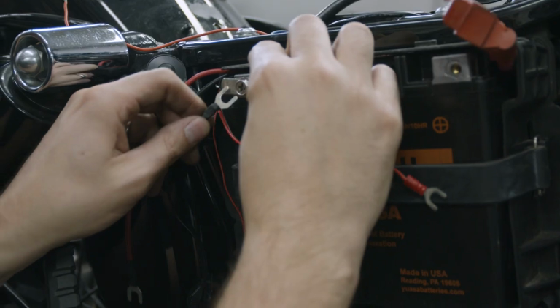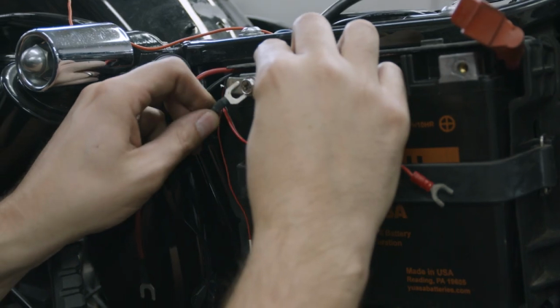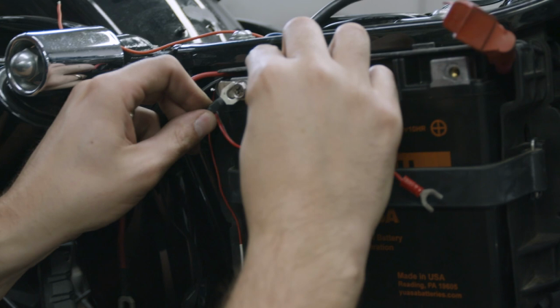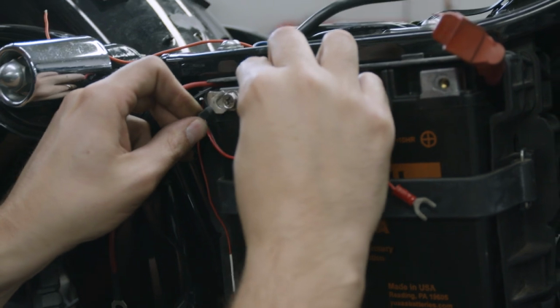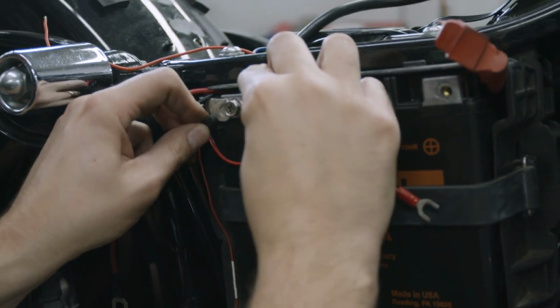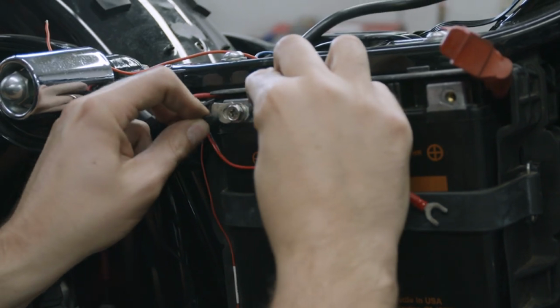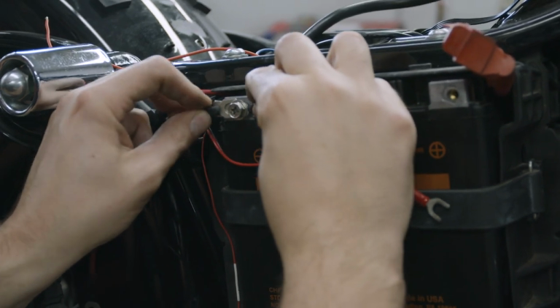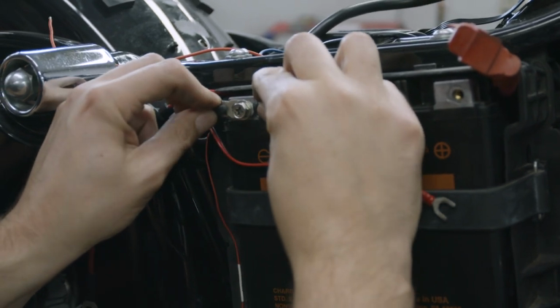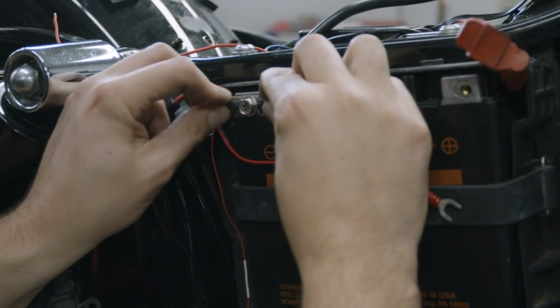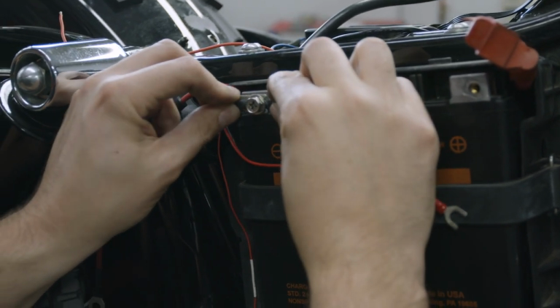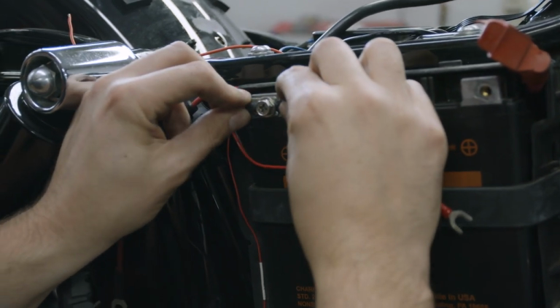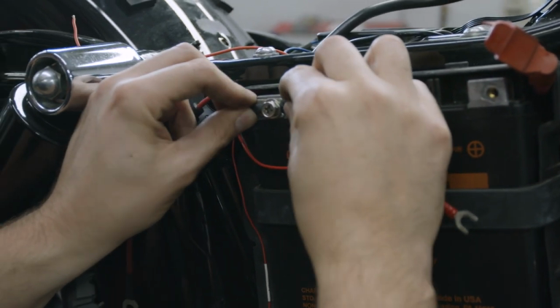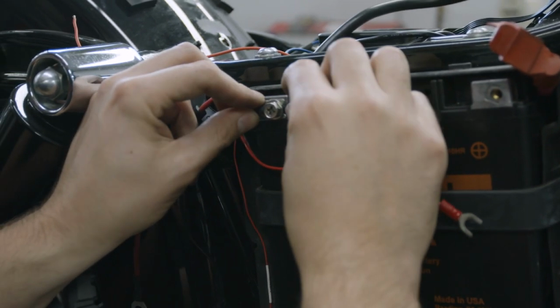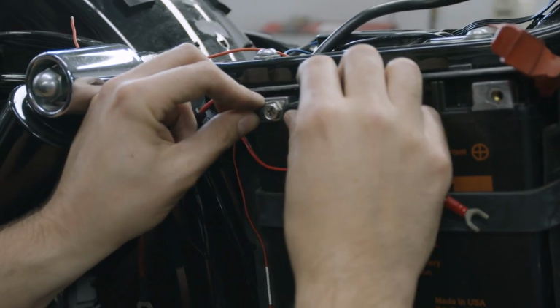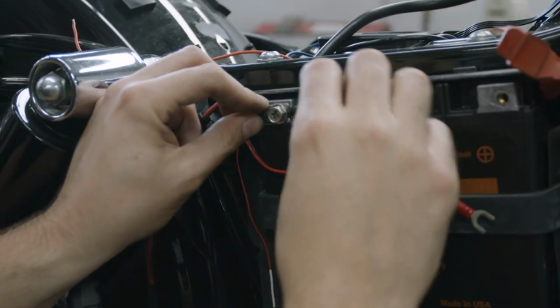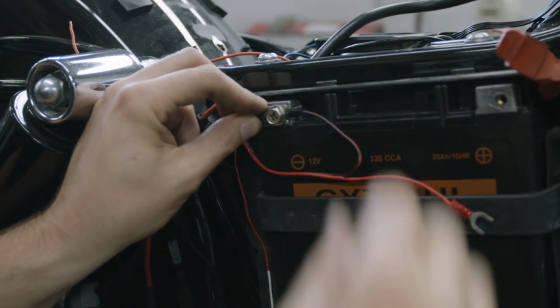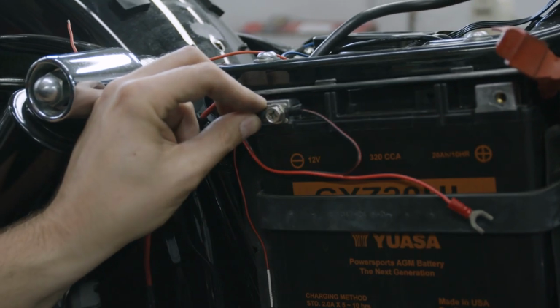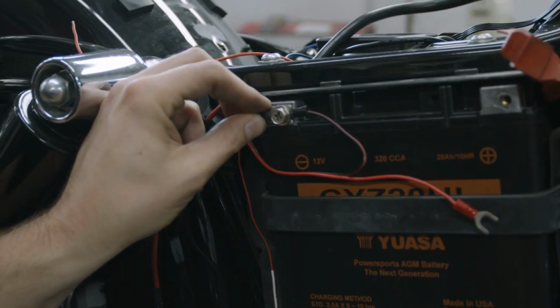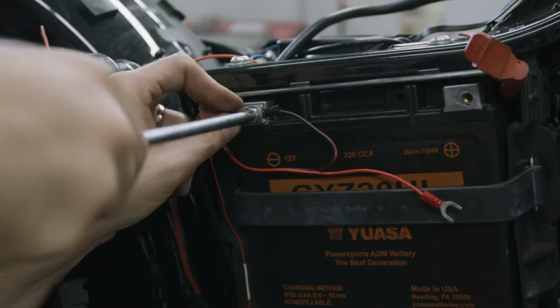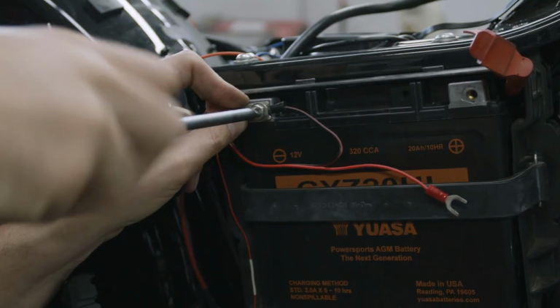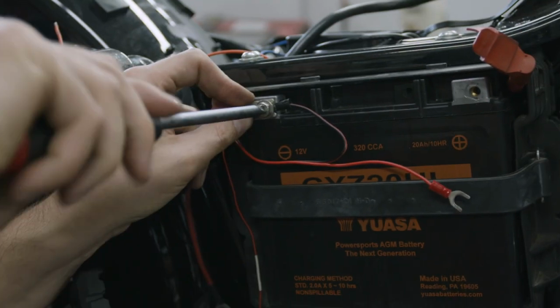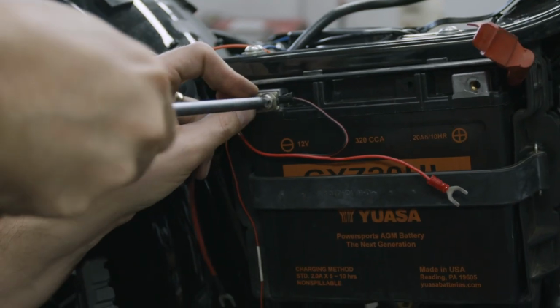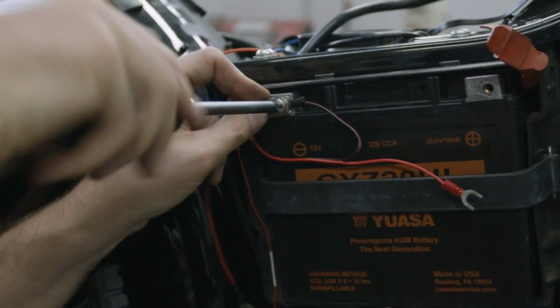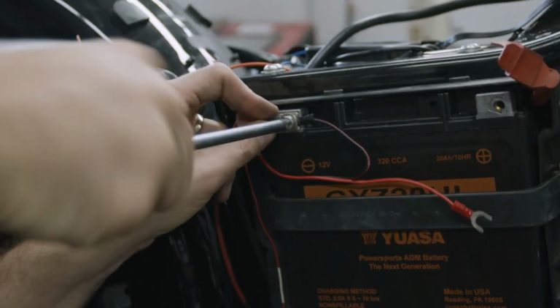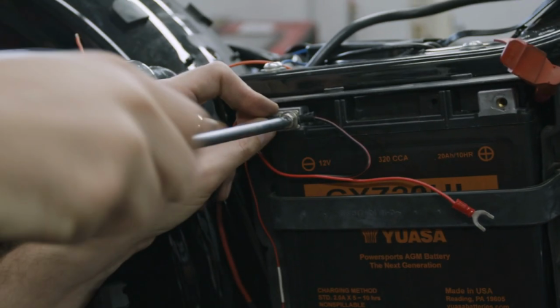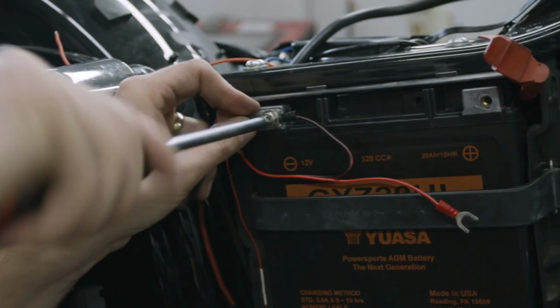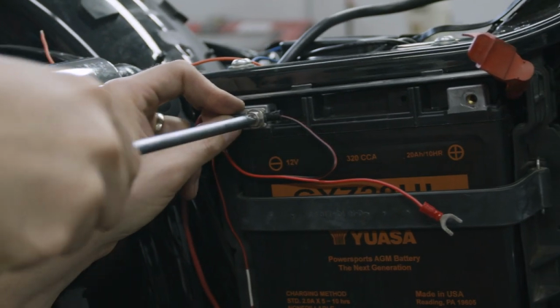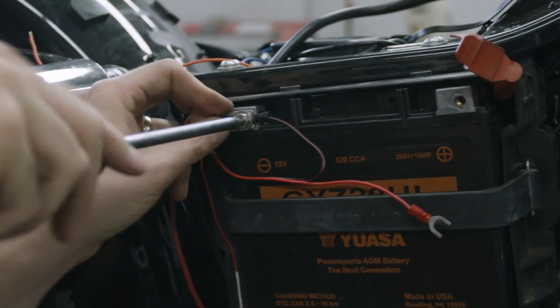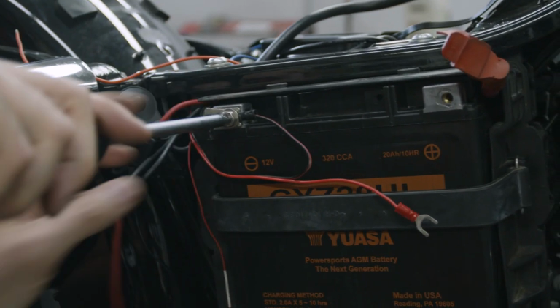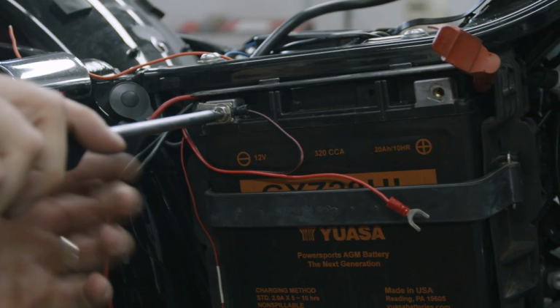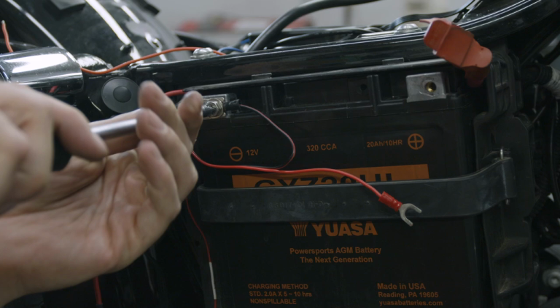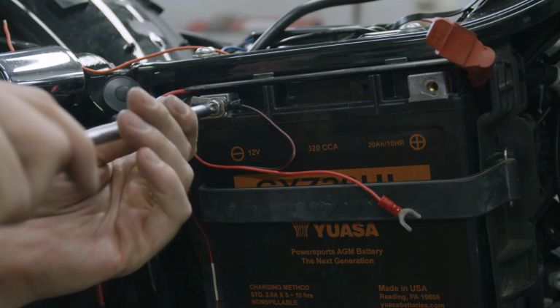Next, route the red and black wire to your battery and connect the black to the negative terminal and the red to the positive terminal.